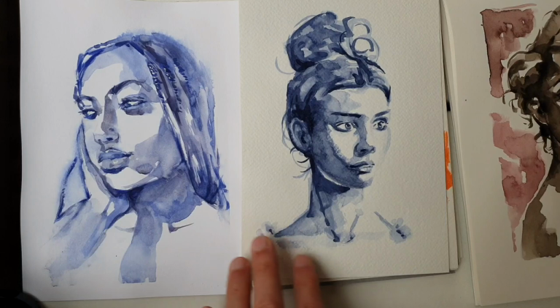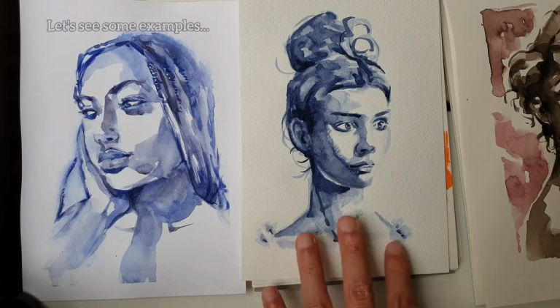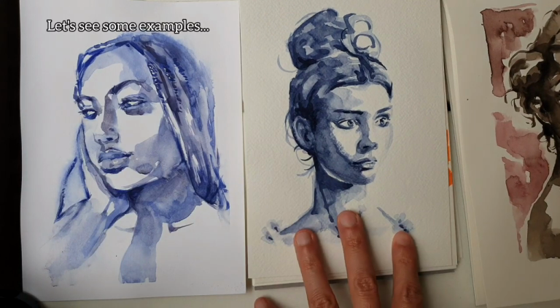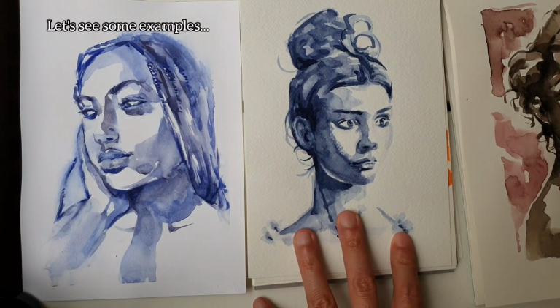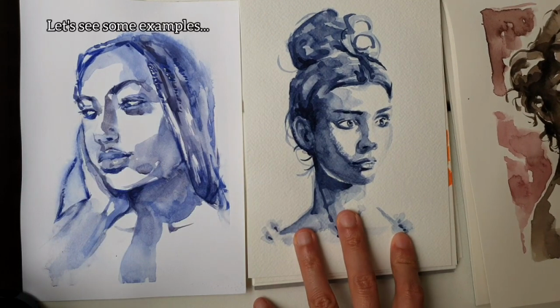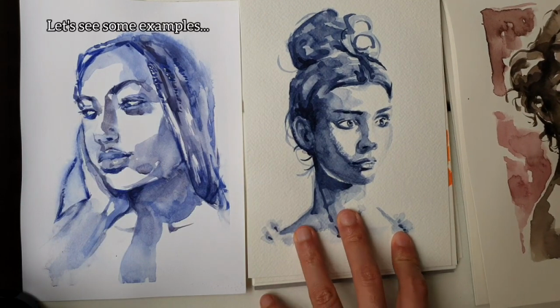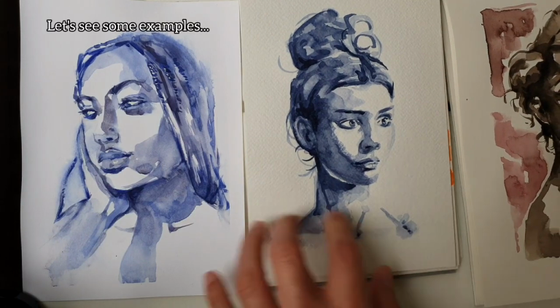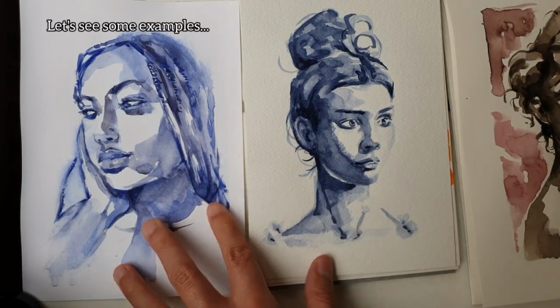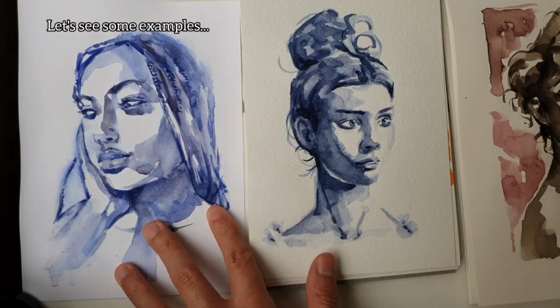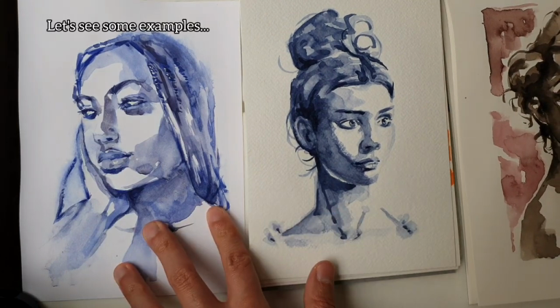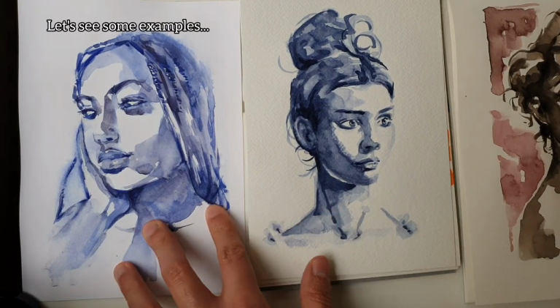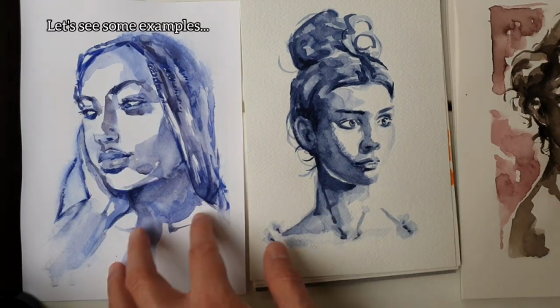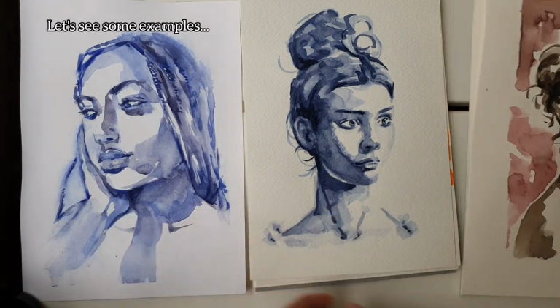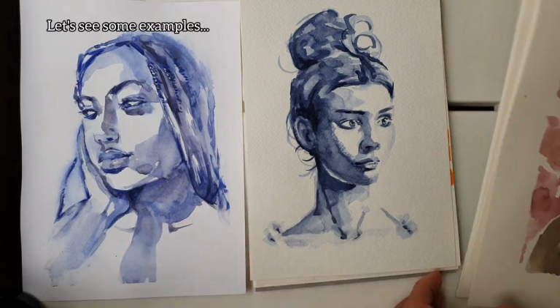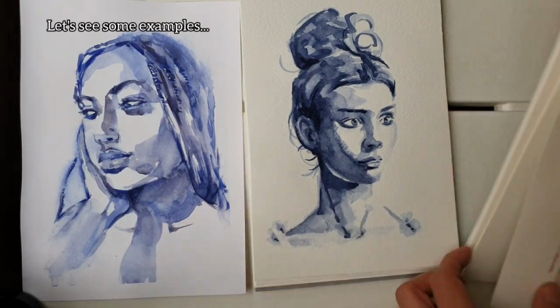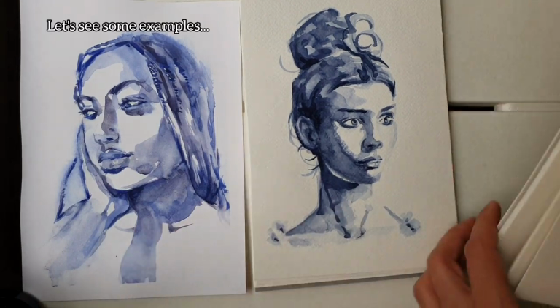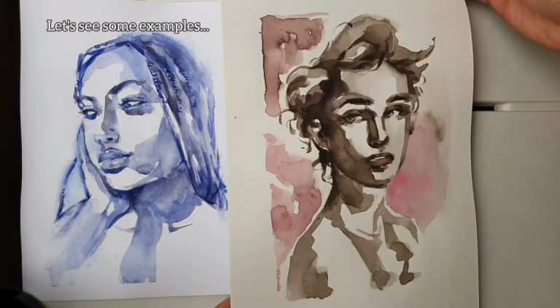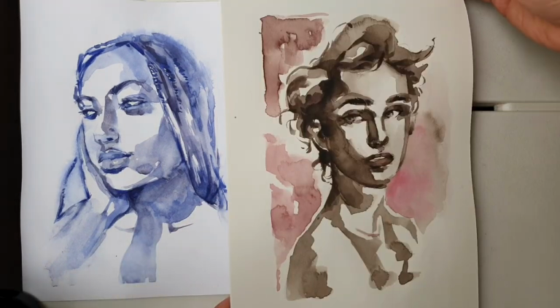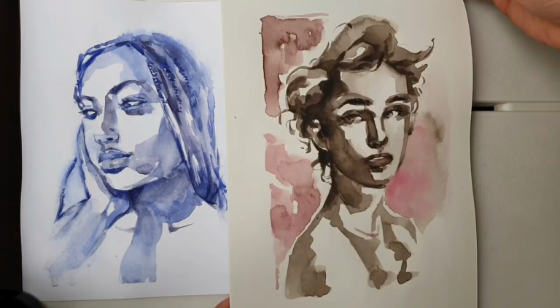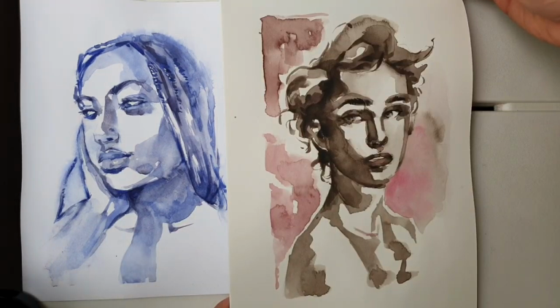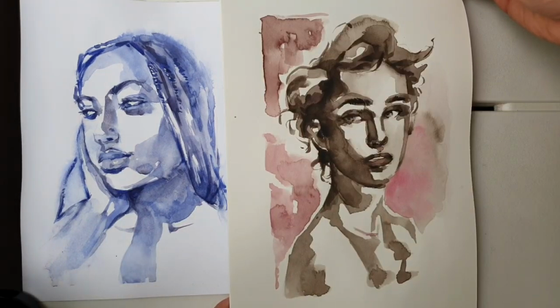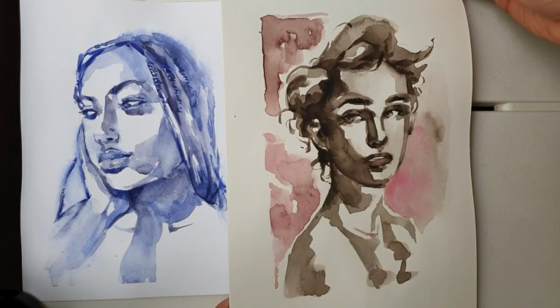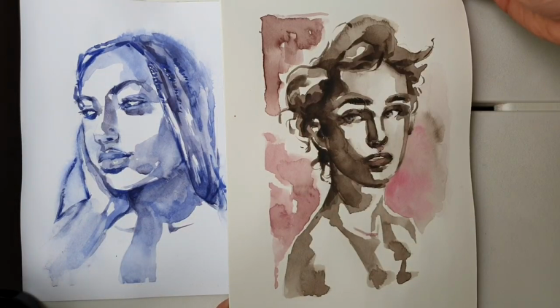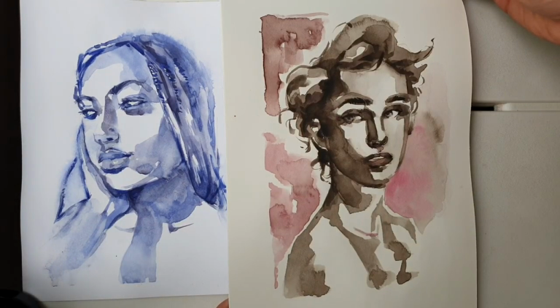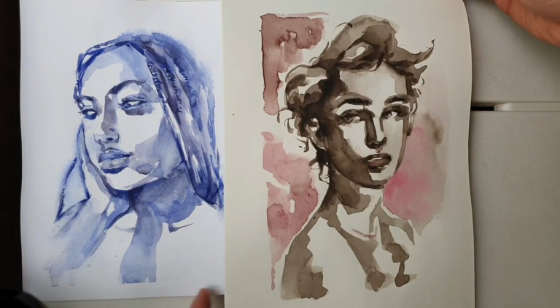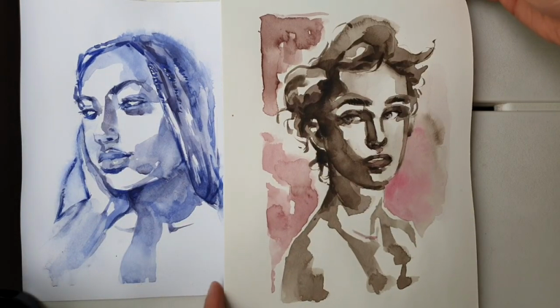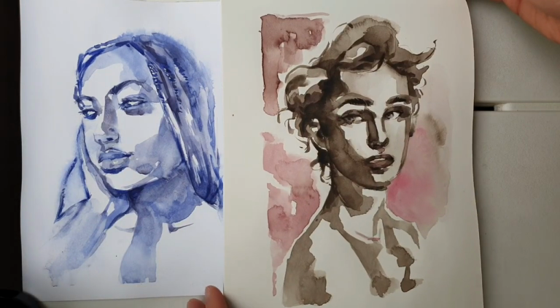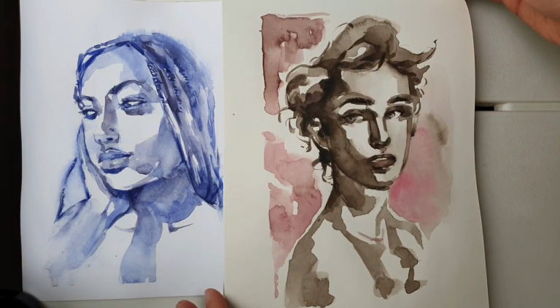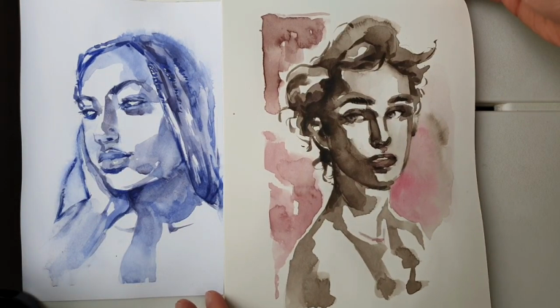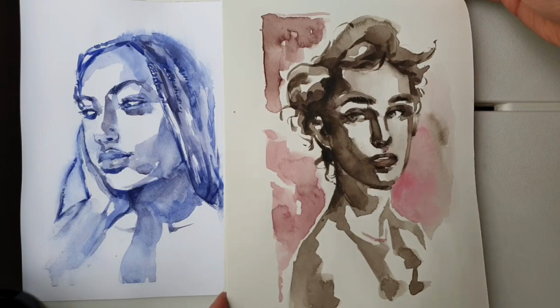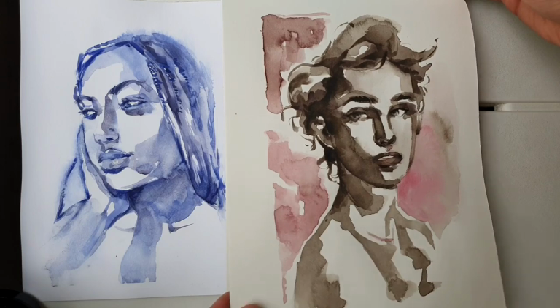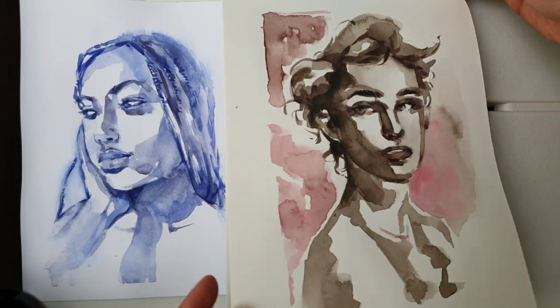This is with ink, this is with watercolor, and this is also in watercolor on cotton paper.